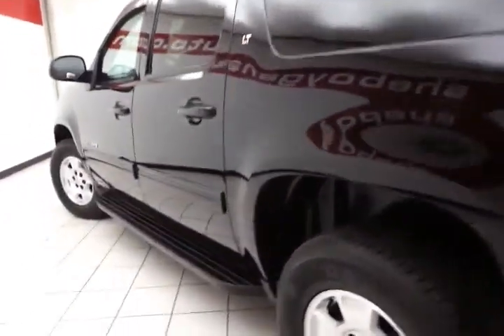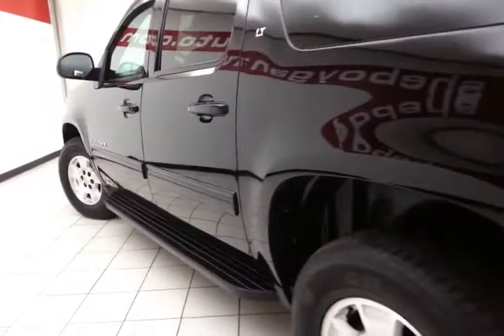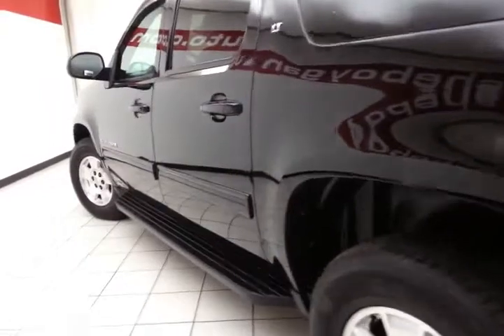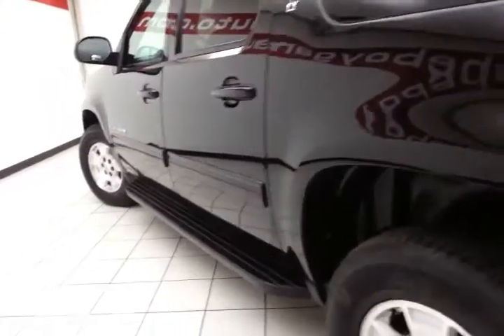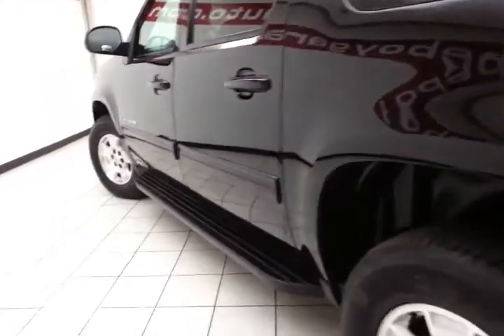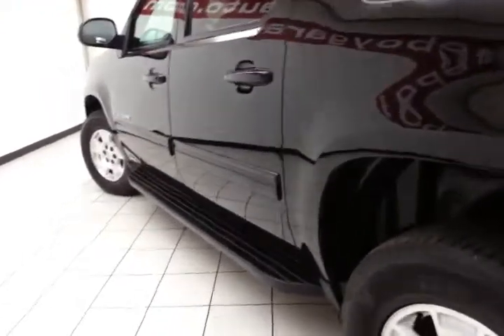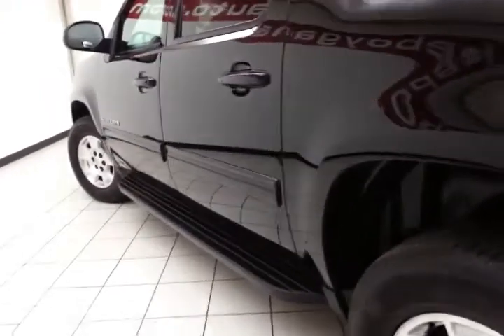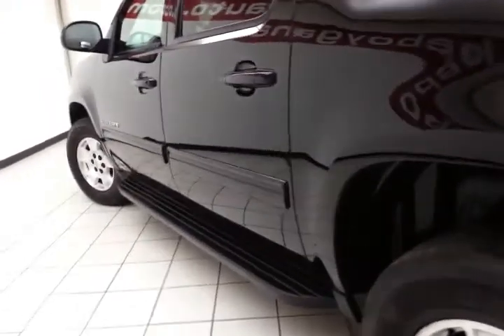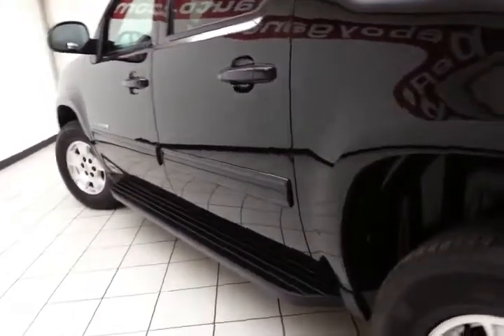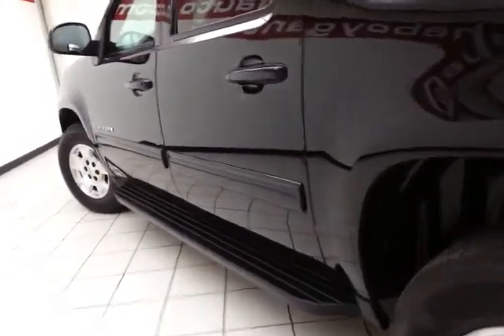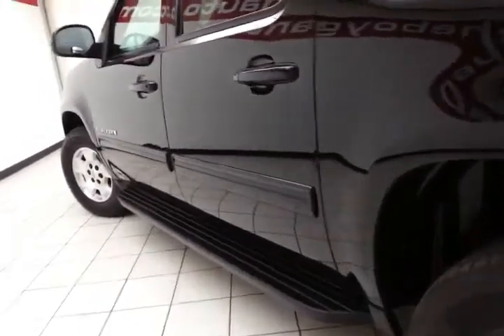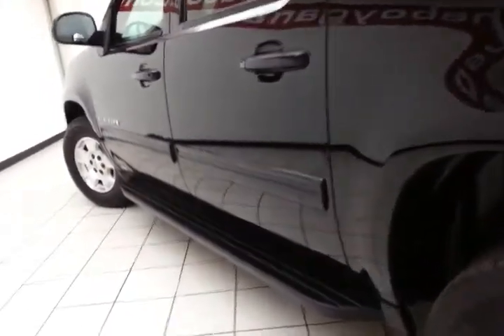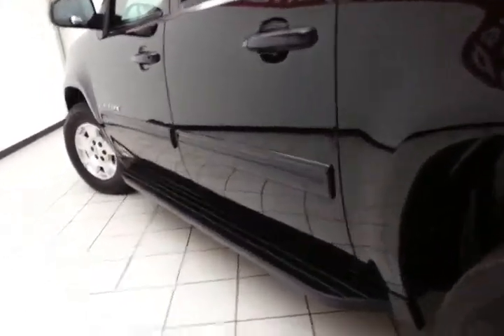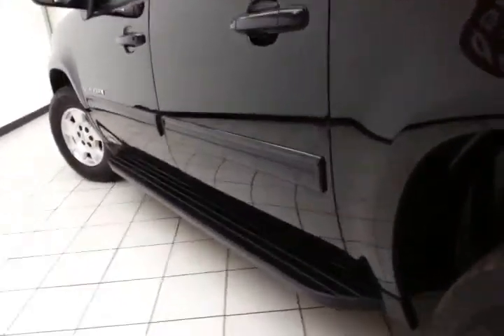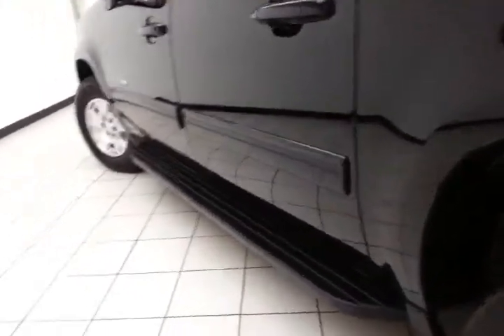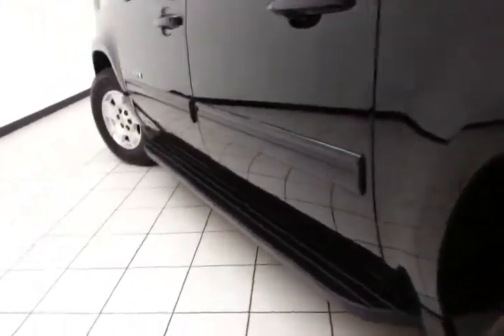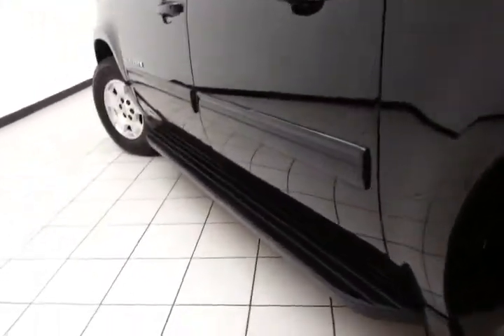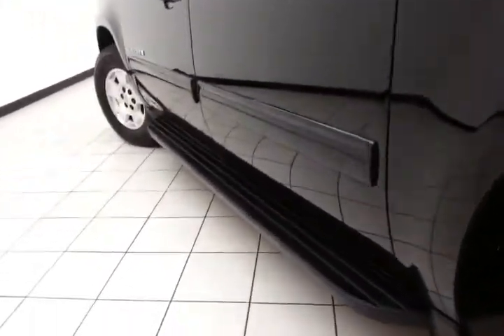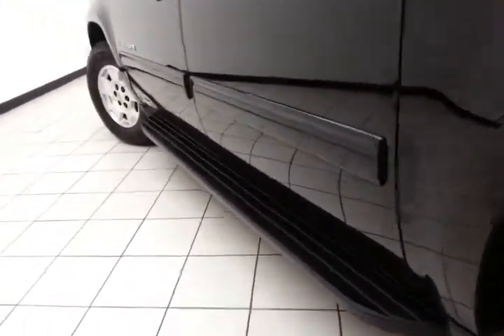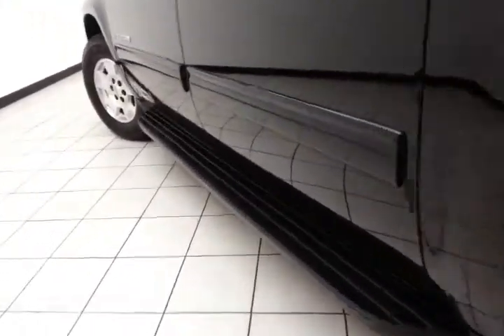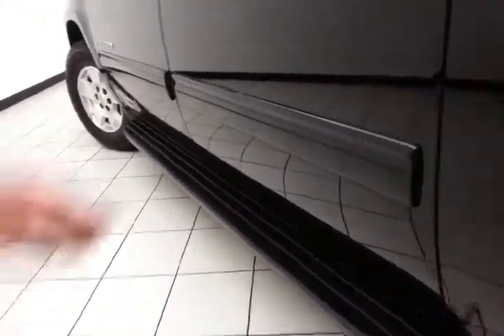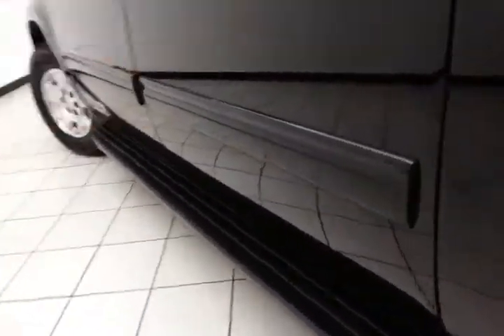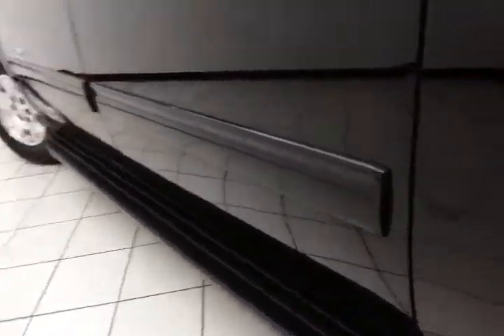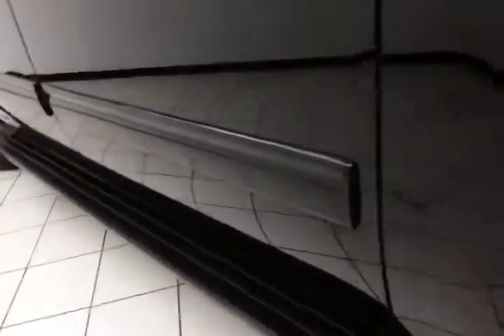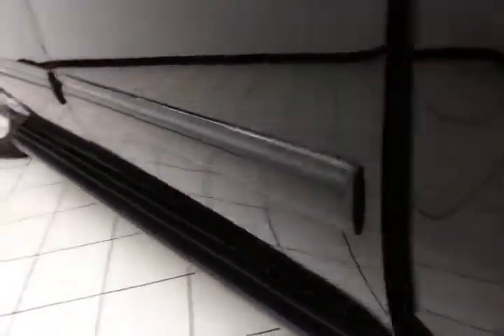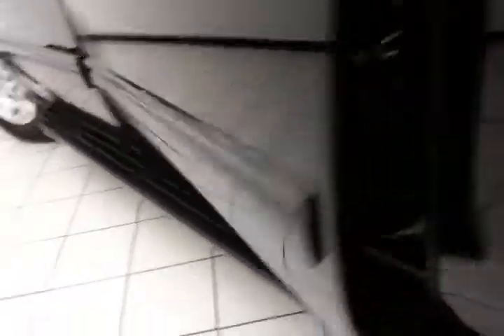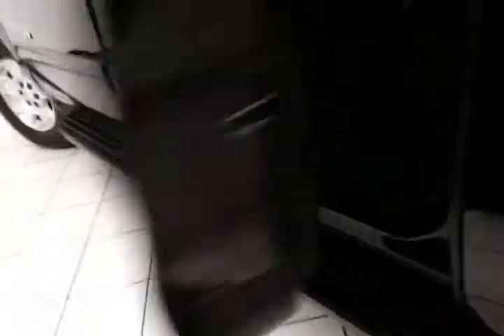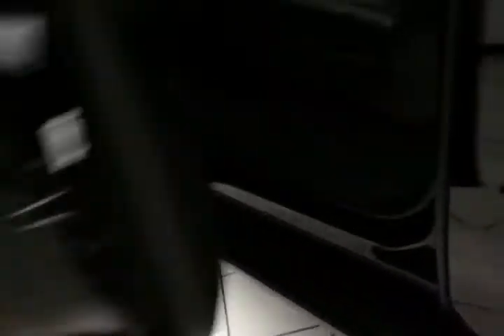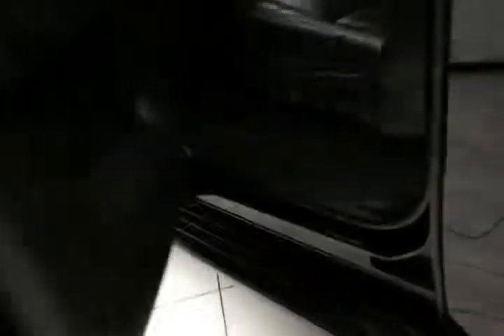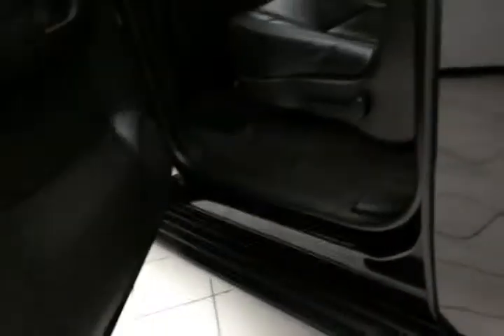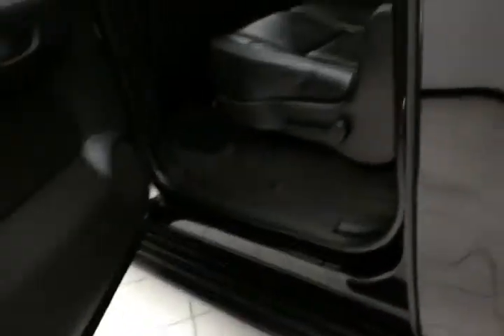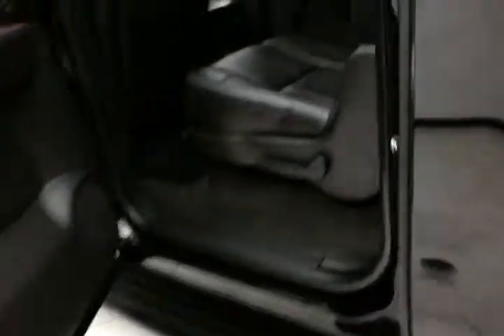Running boards make it easy to get in and out, especially for kids and shorter passengers.